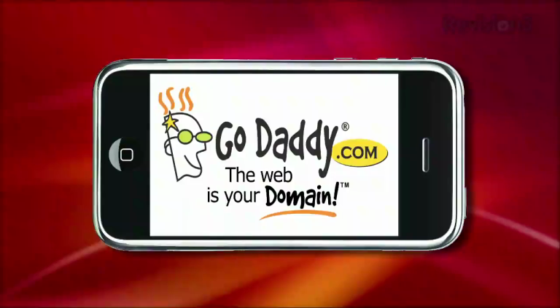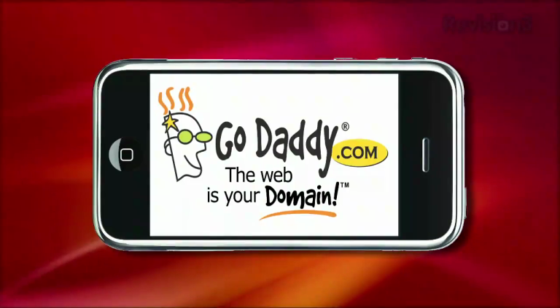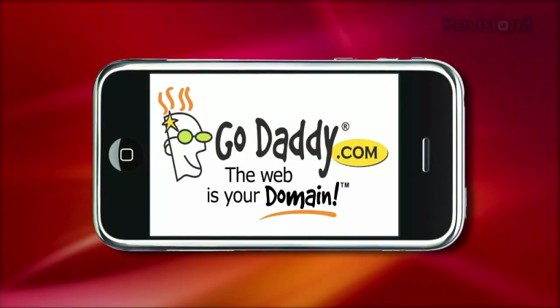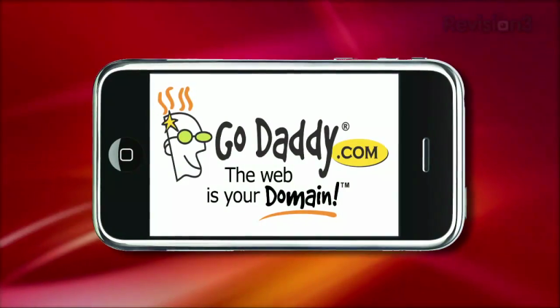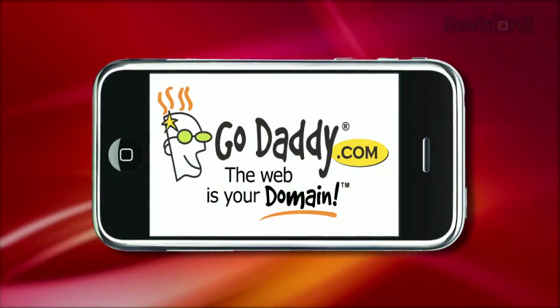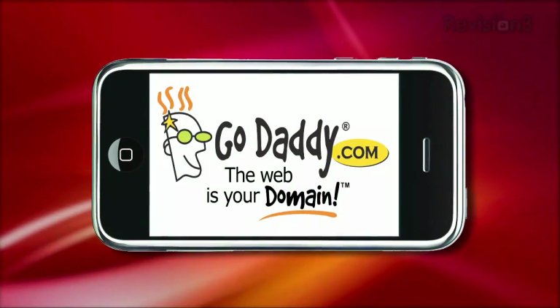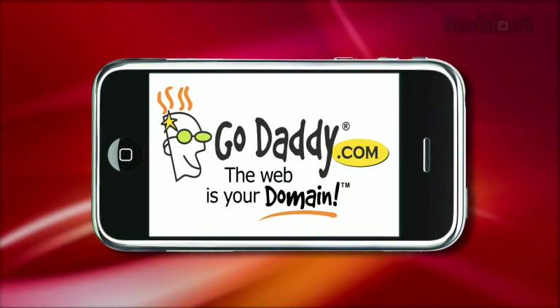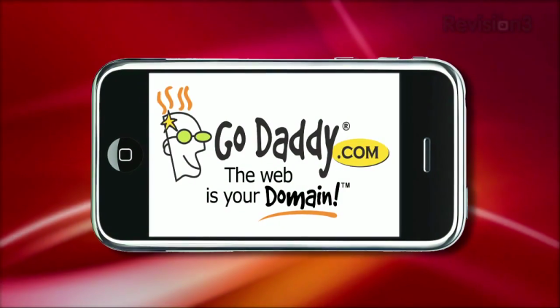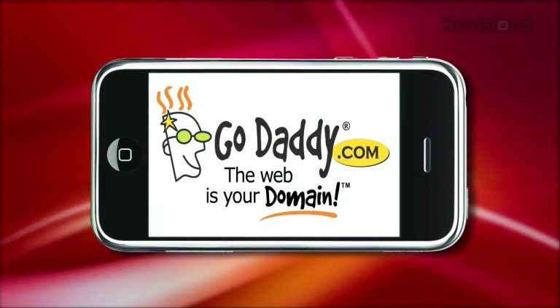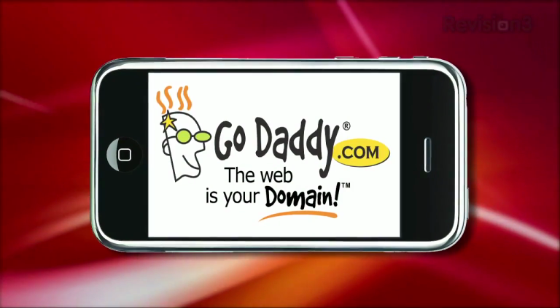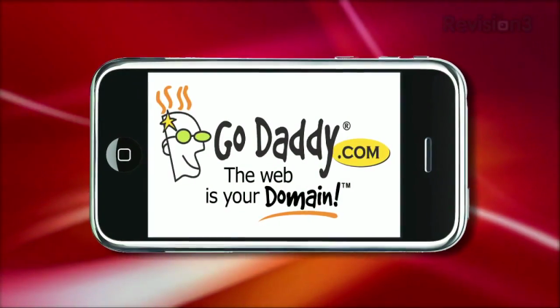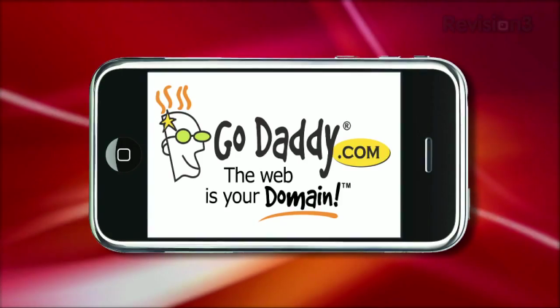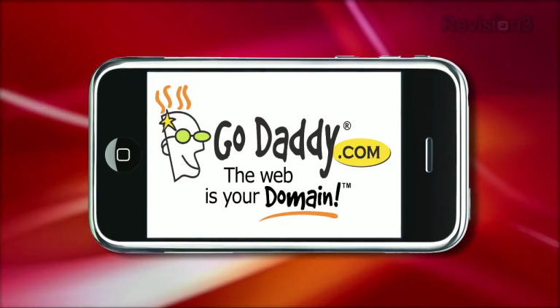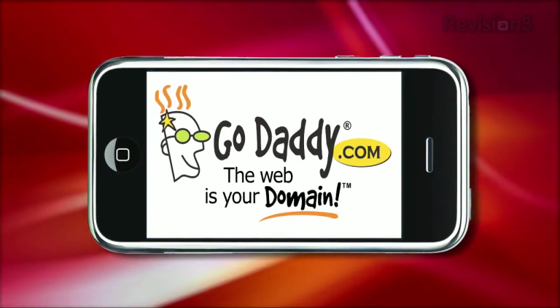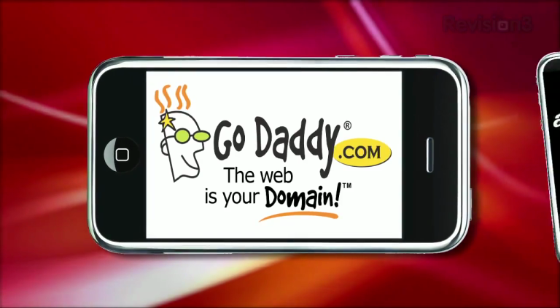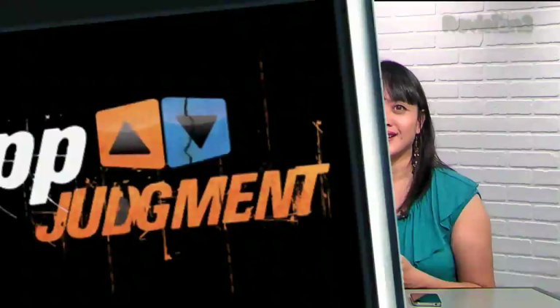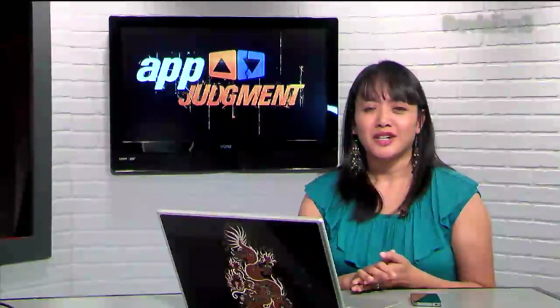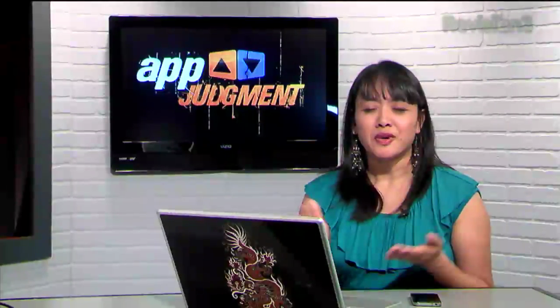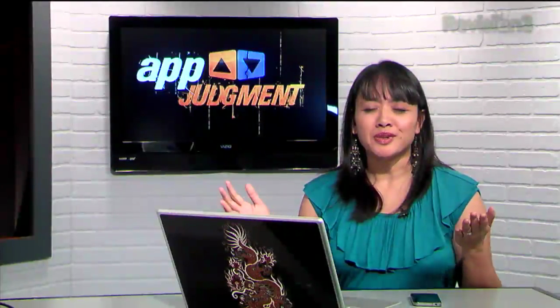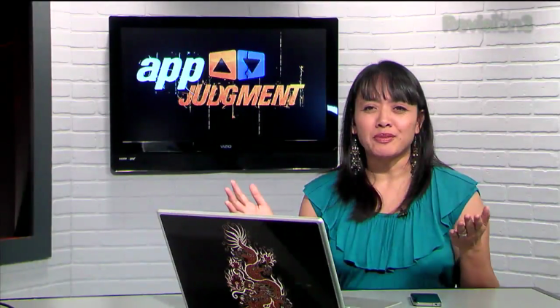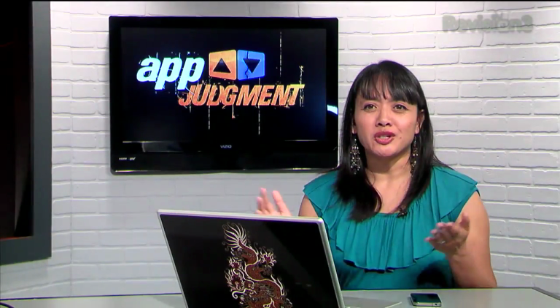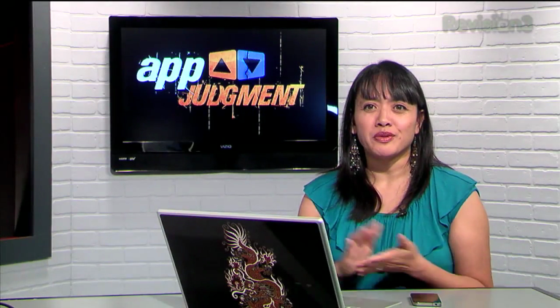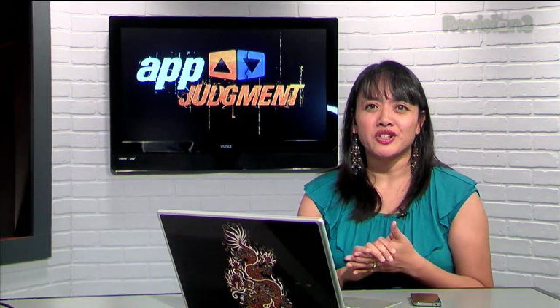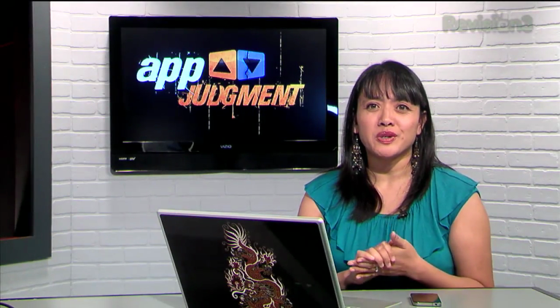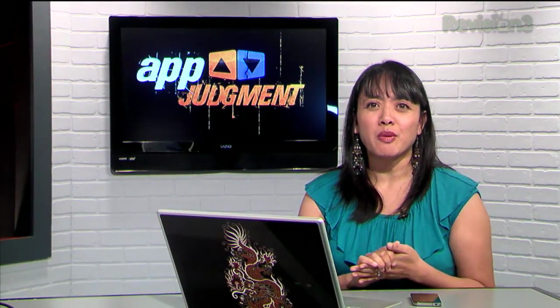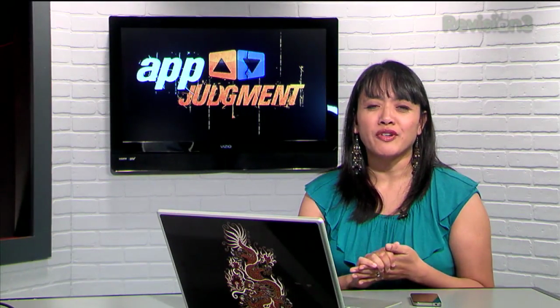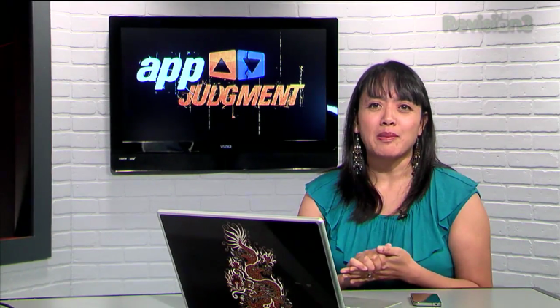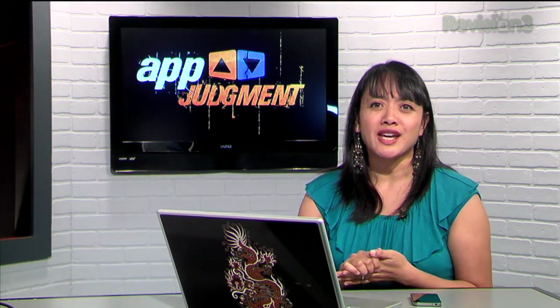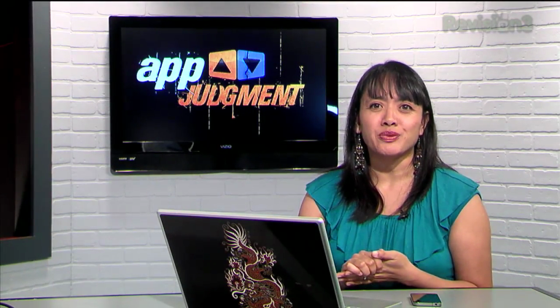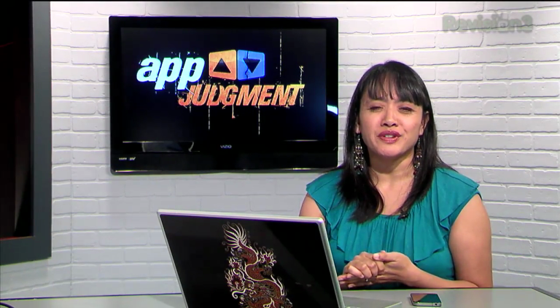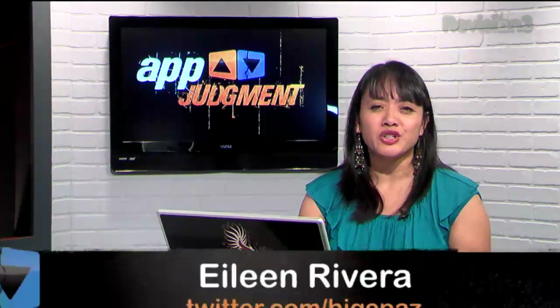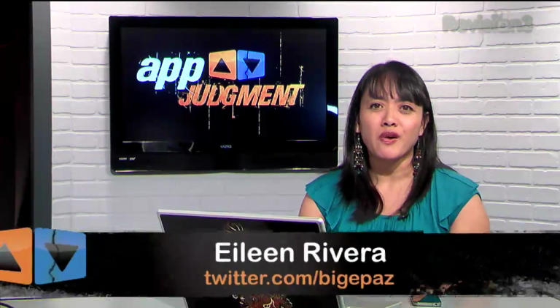This episode of App Judgment is brought to you by GoDaddy. Welcome to App Judgment, Revision 3's mobile phone application review show.